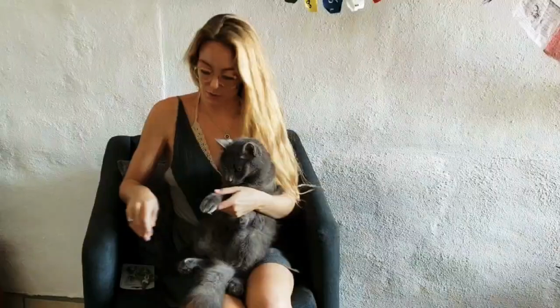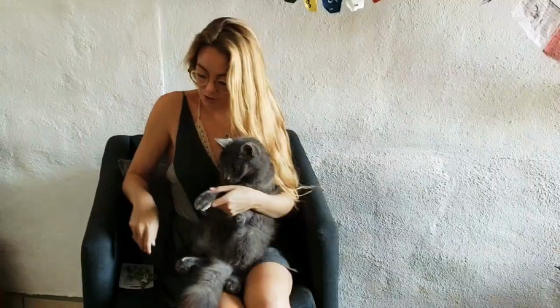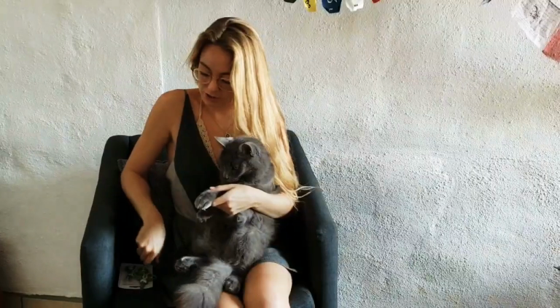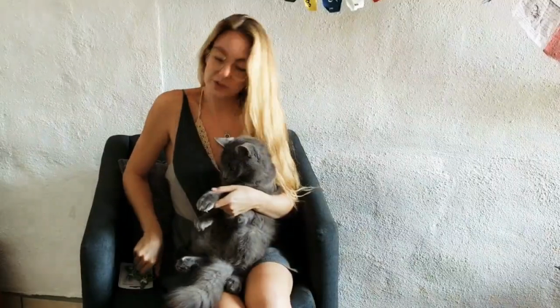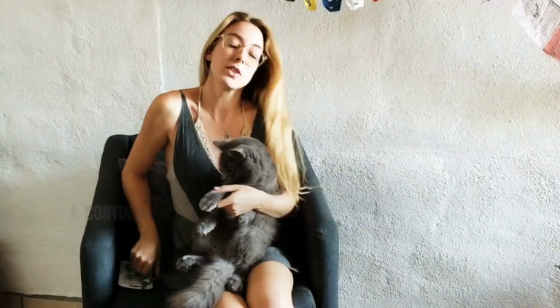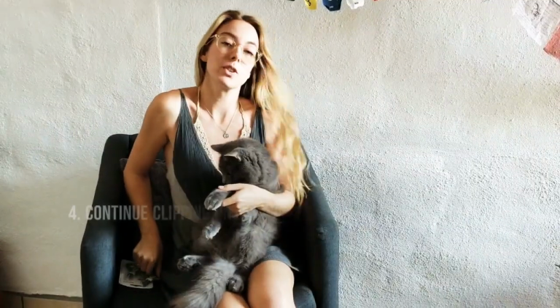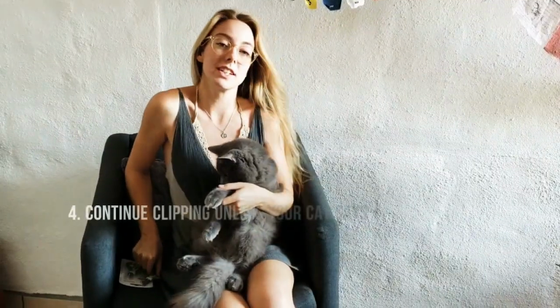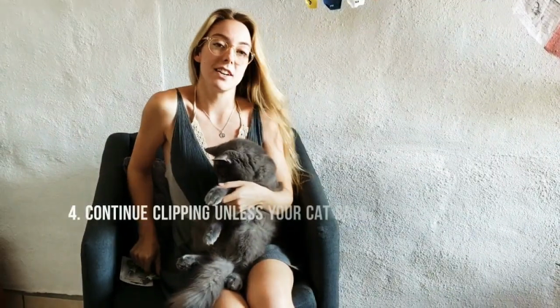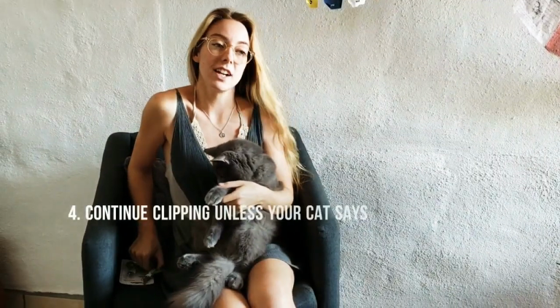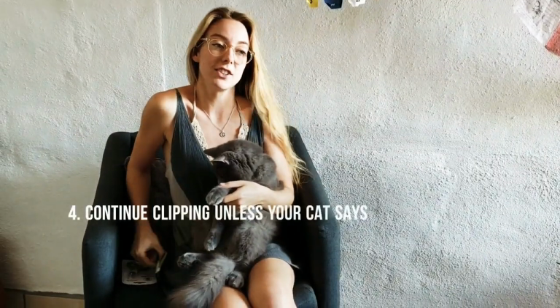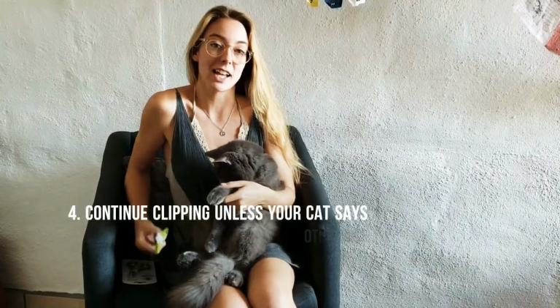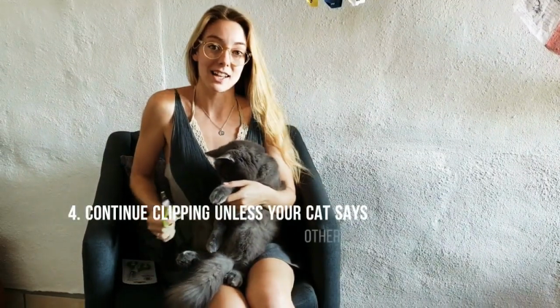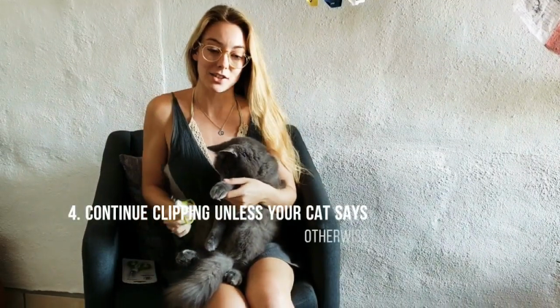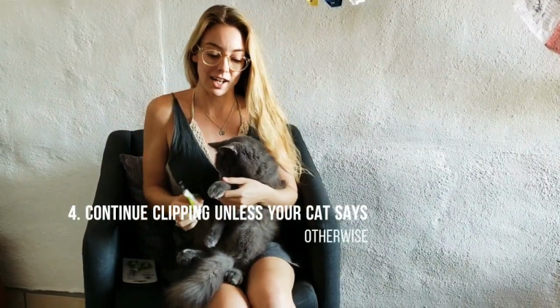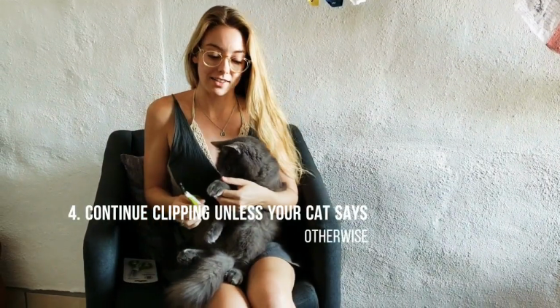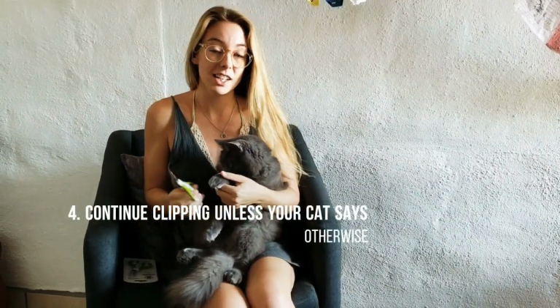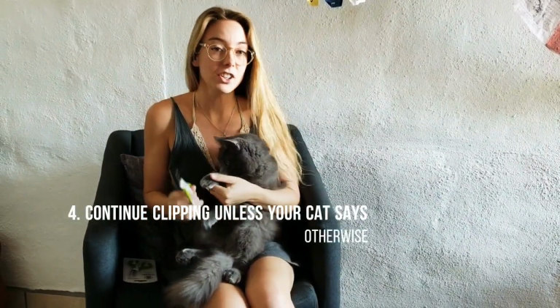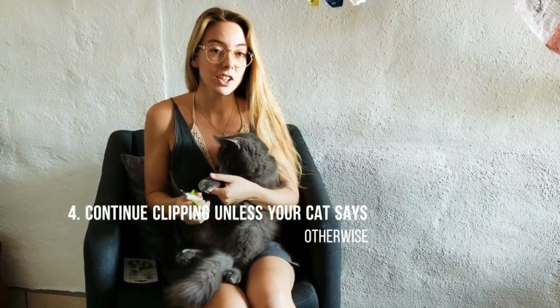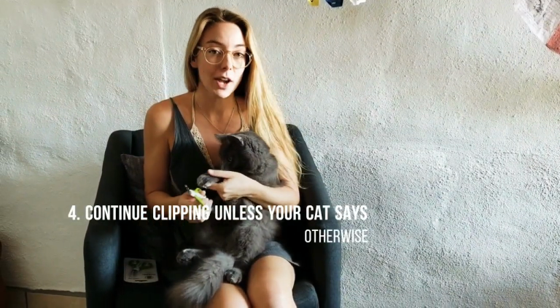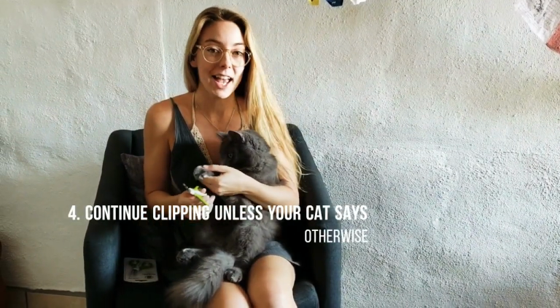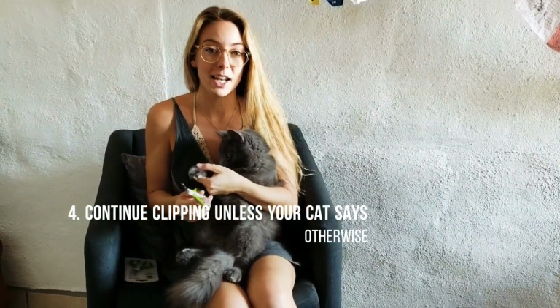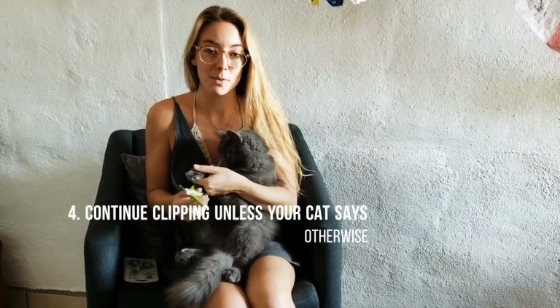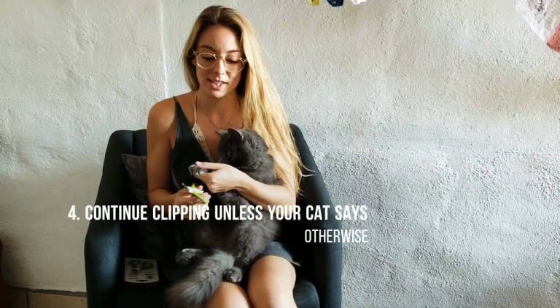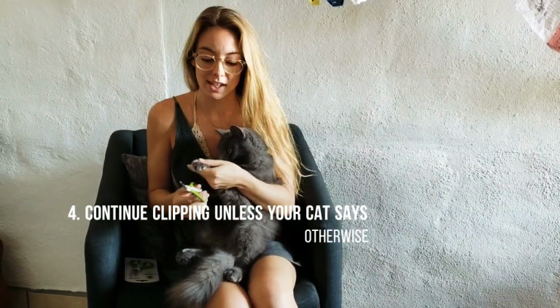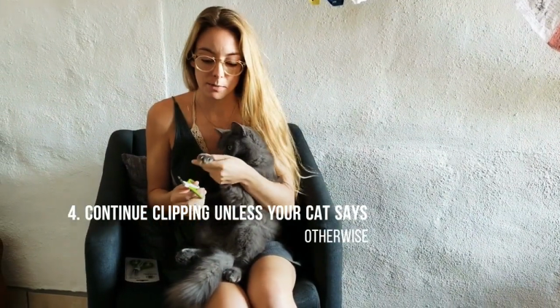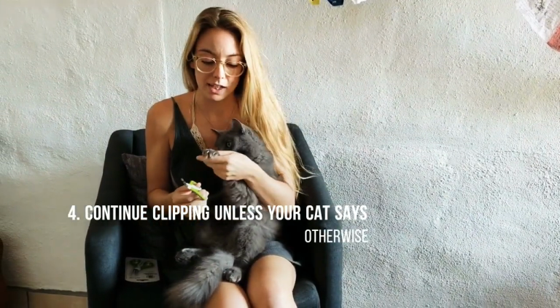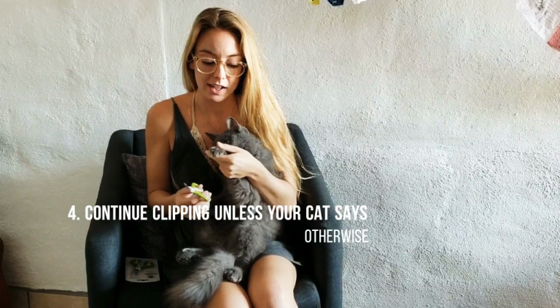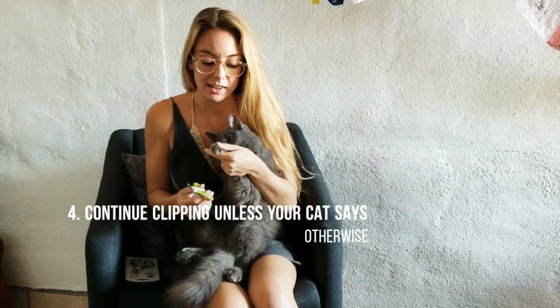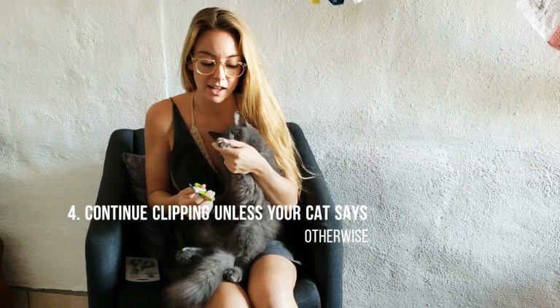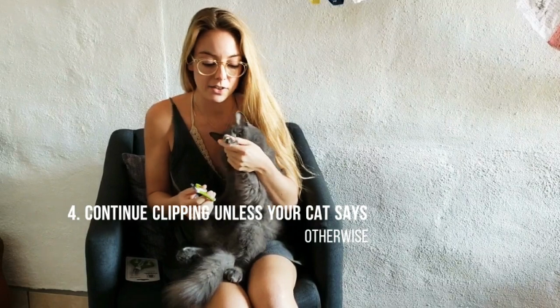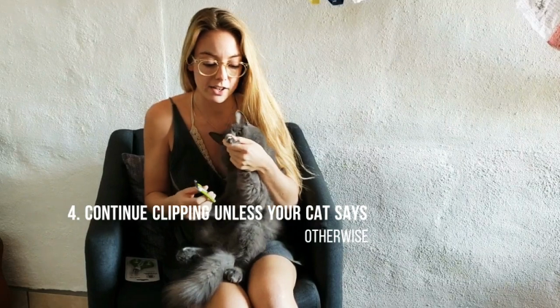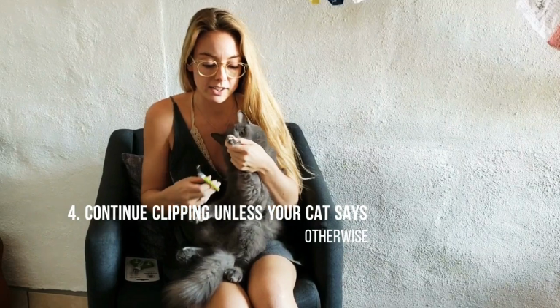Once you've done one nail and your cat is okay, then you can go ahead and proceed by cutting the other nails.